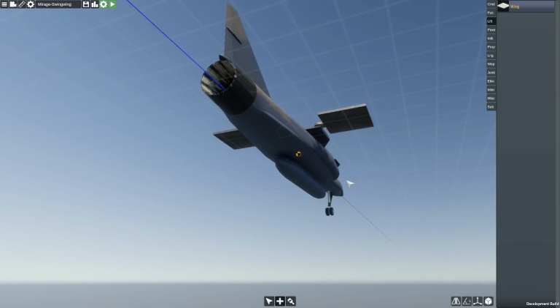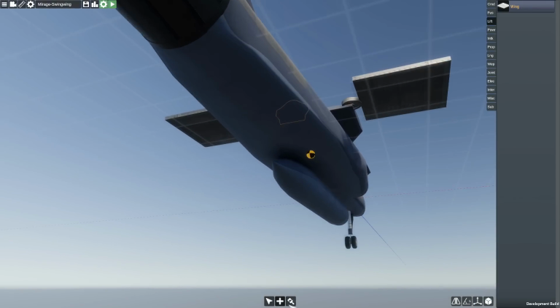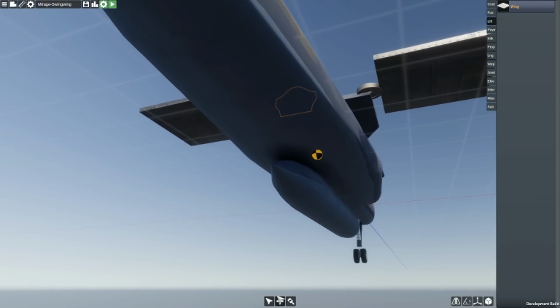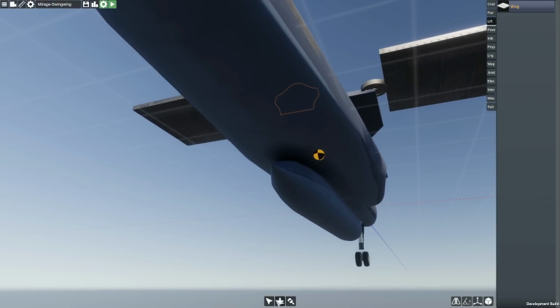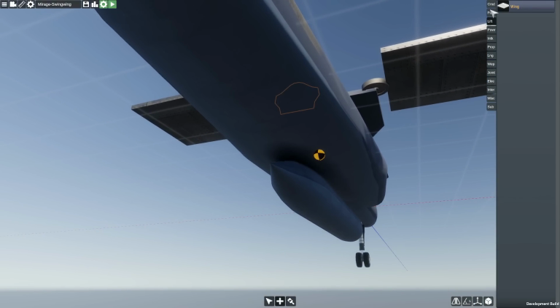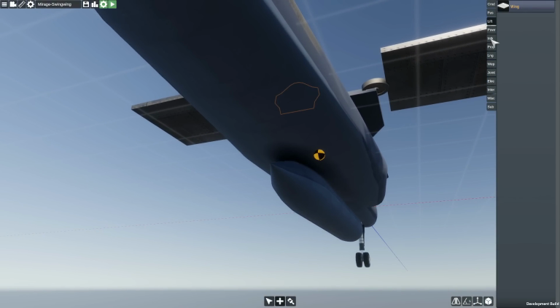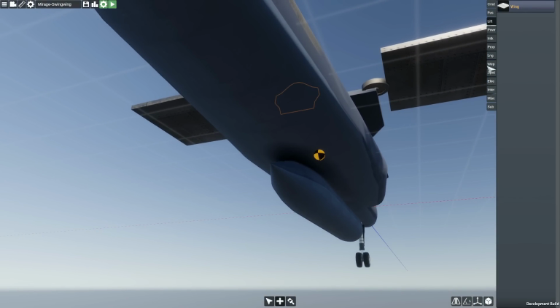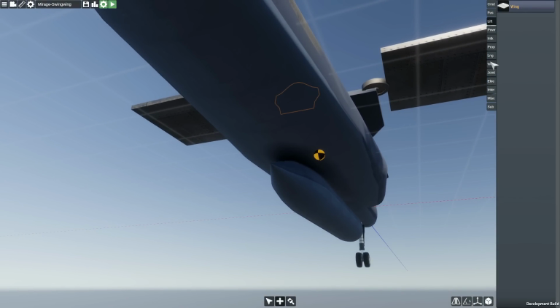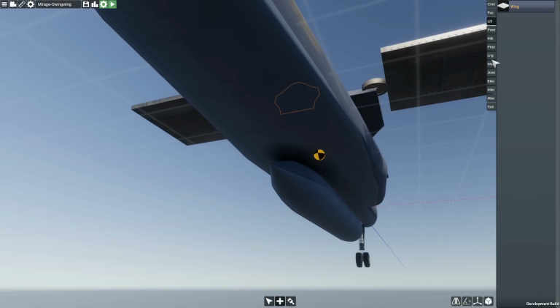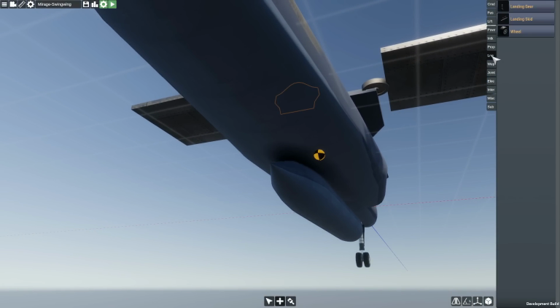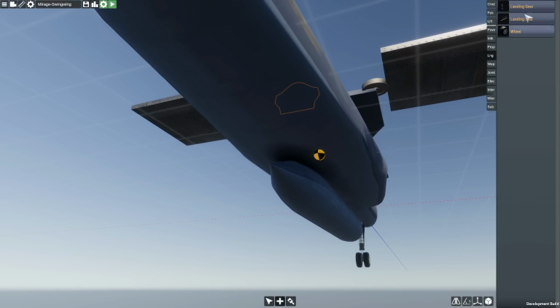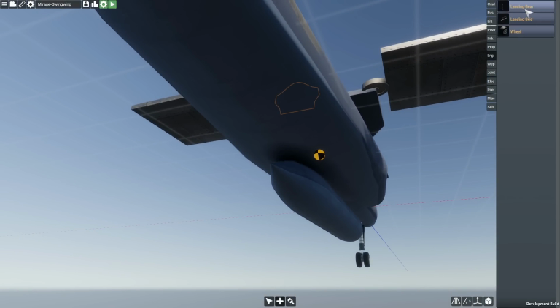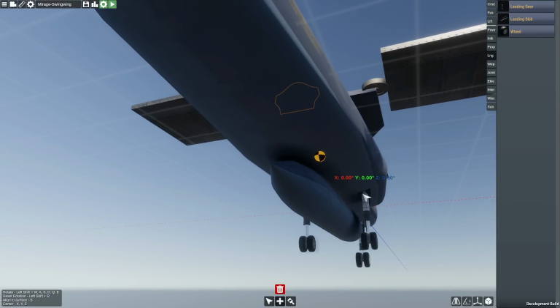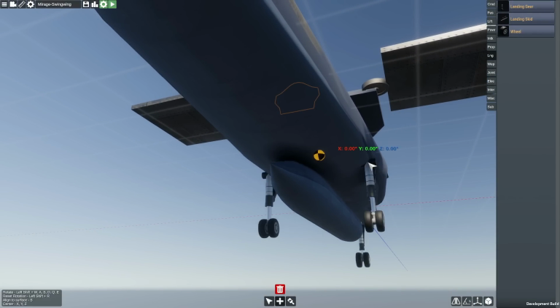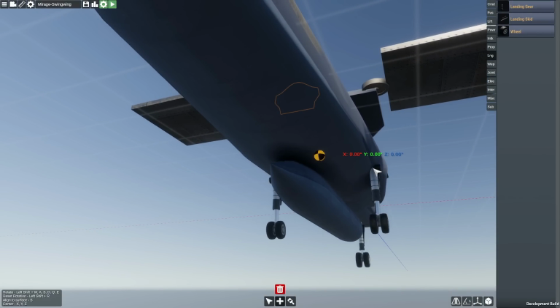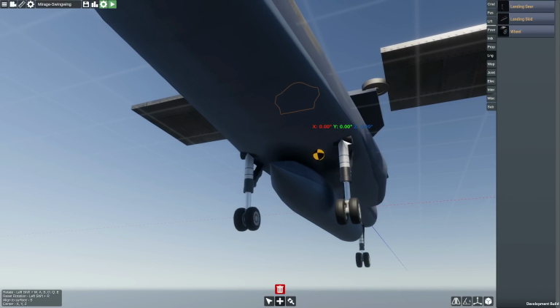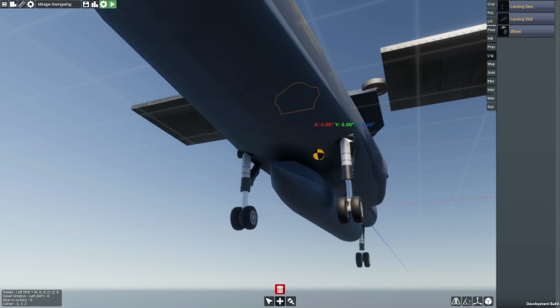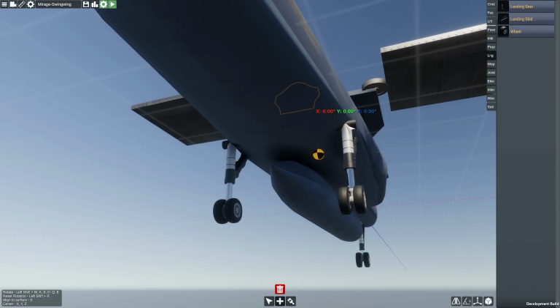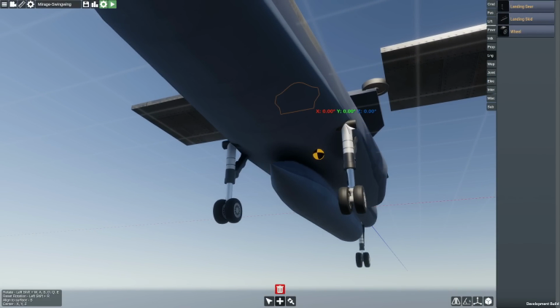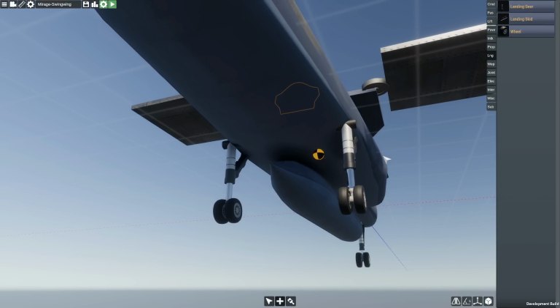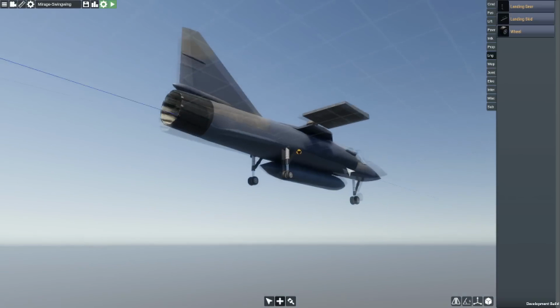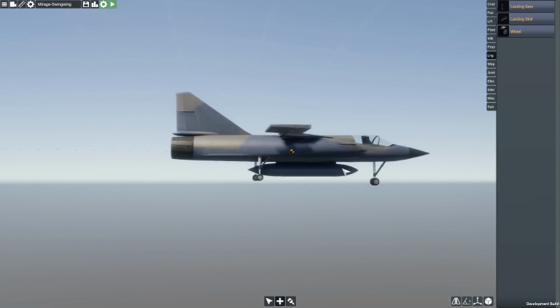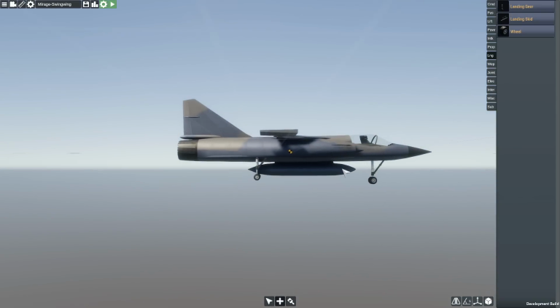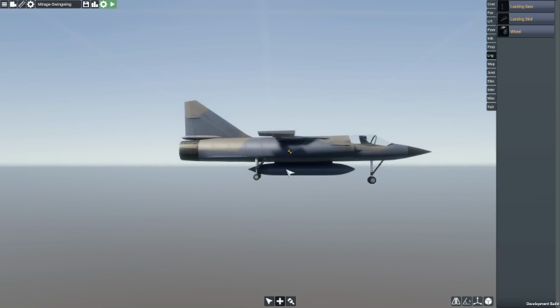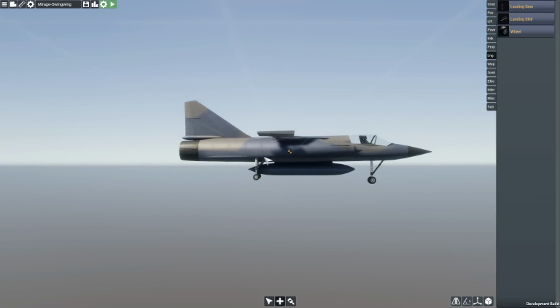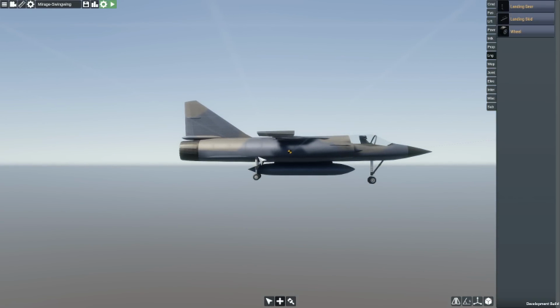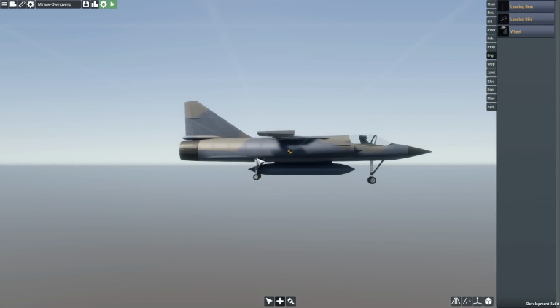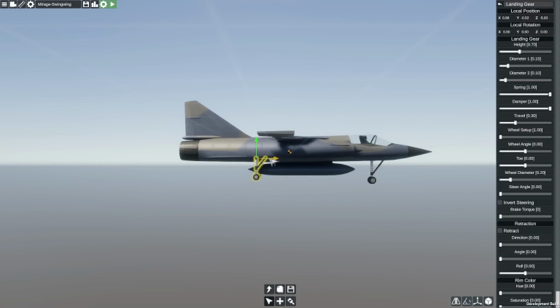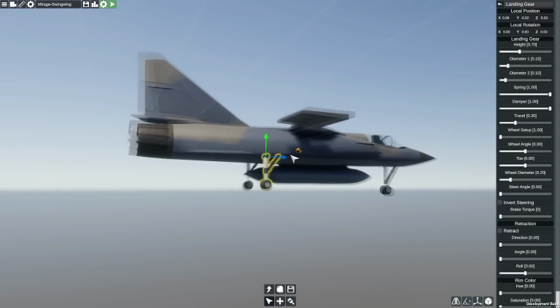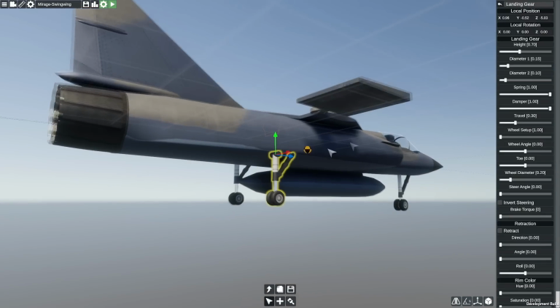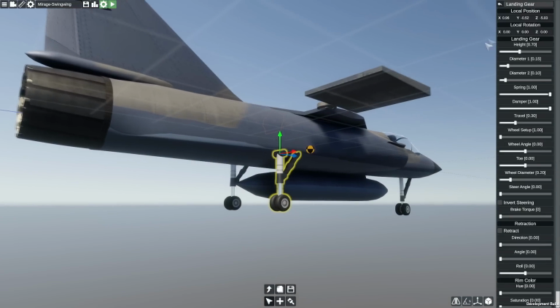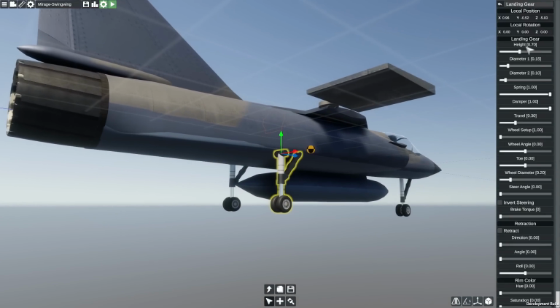For the purposes of demonstration, I'm also going to have to put some landing gears on so it can just stay on the runway without falling over.